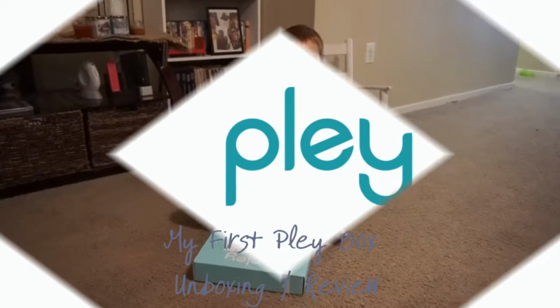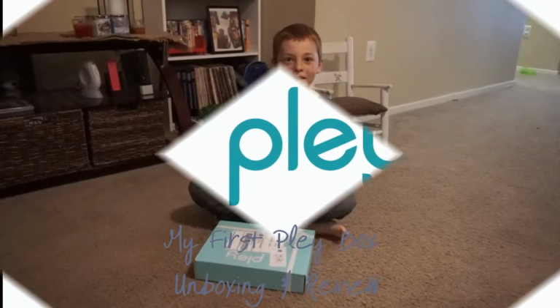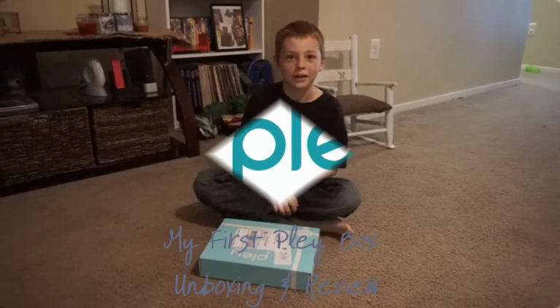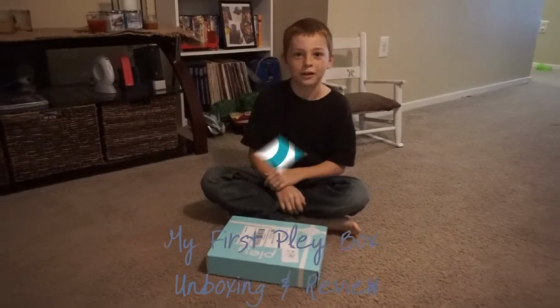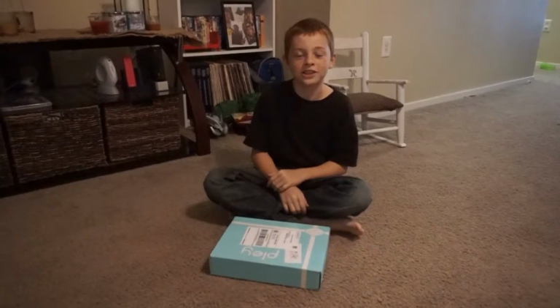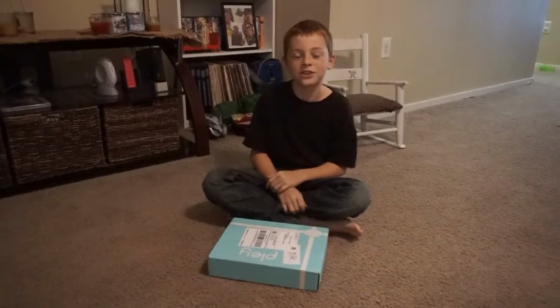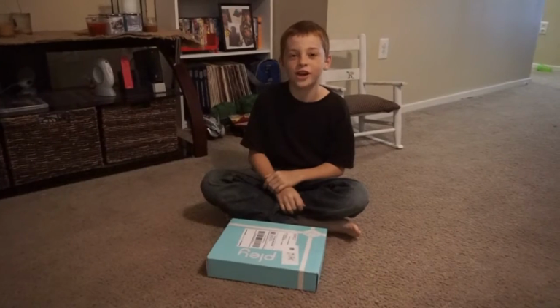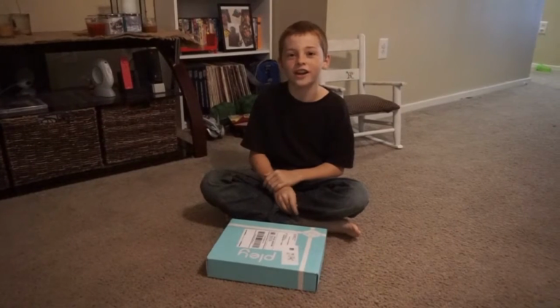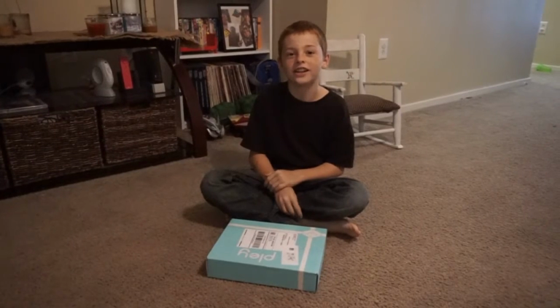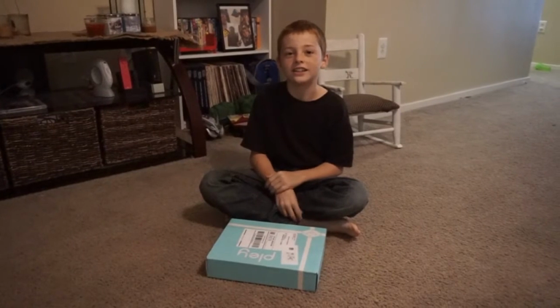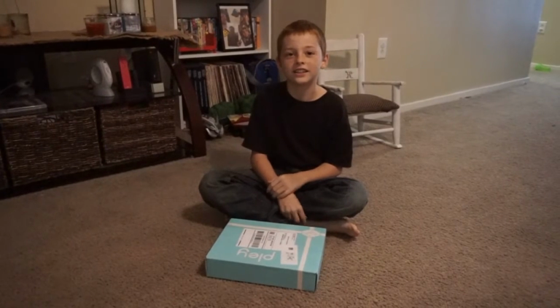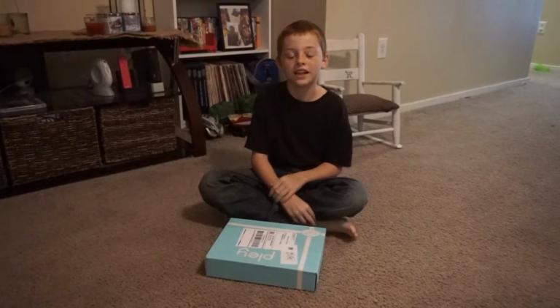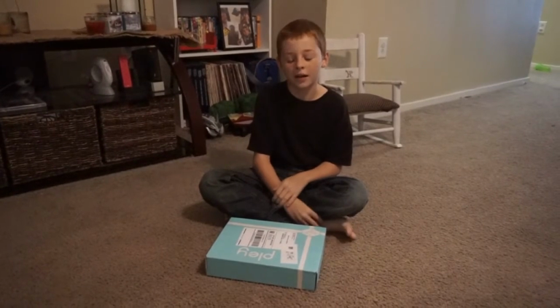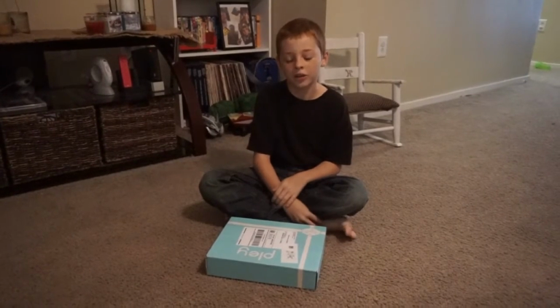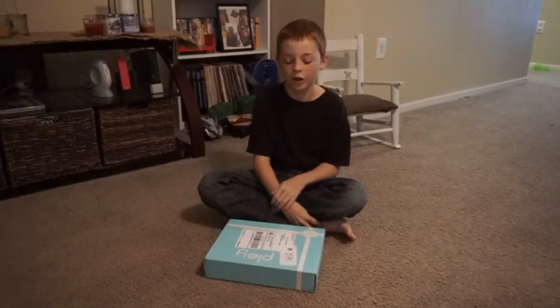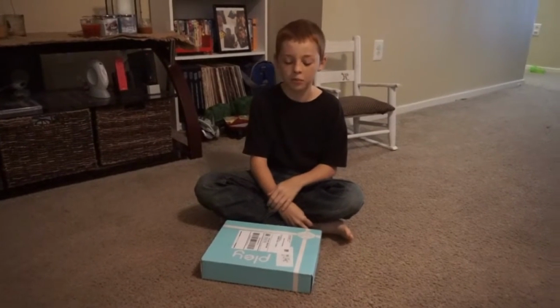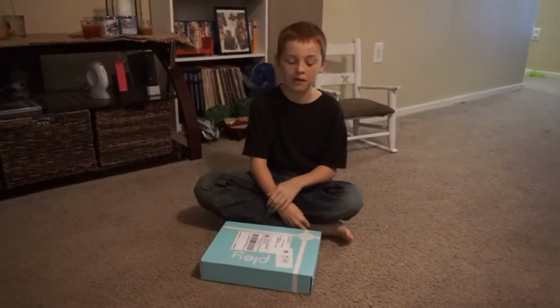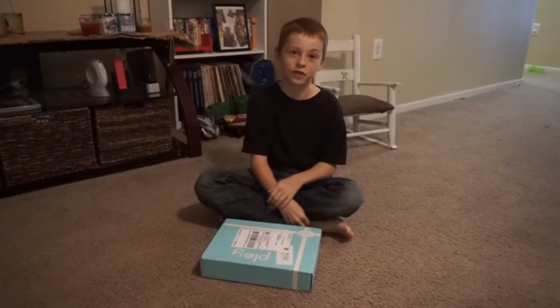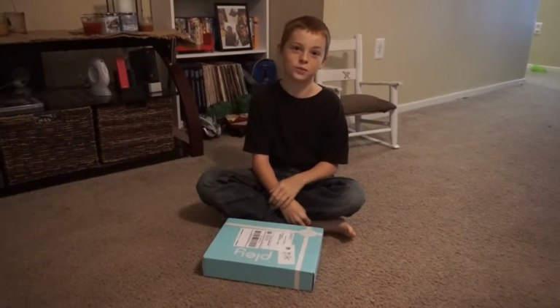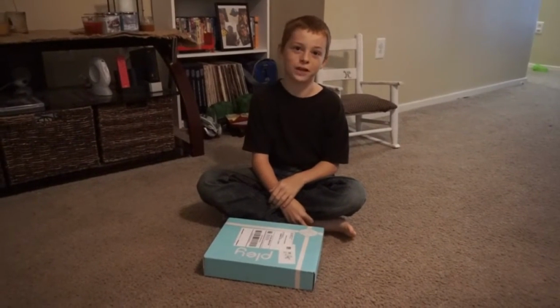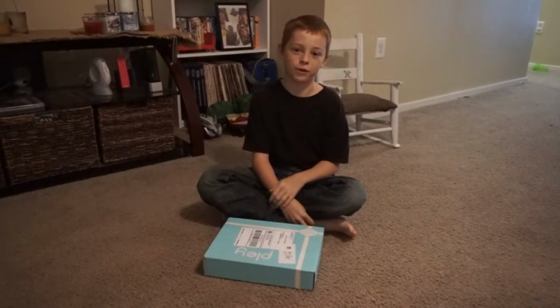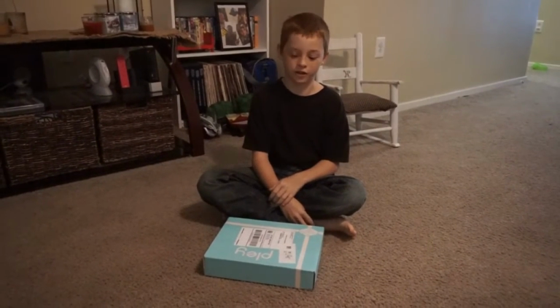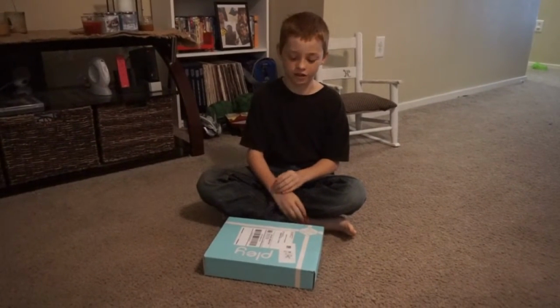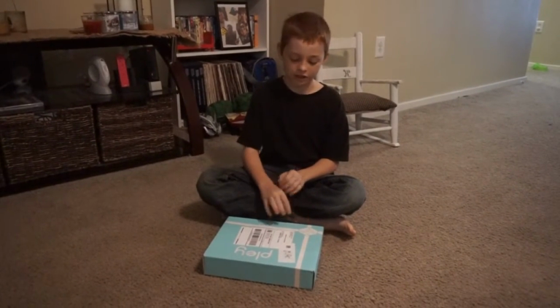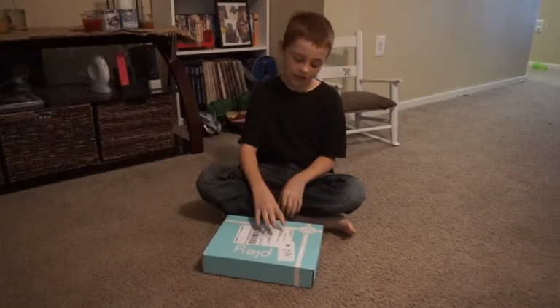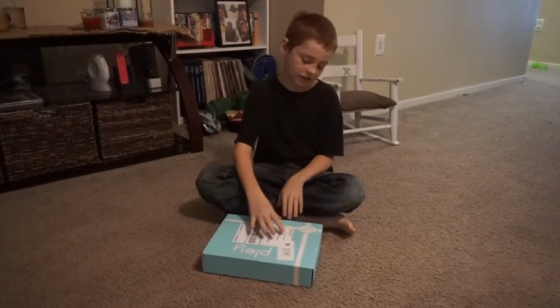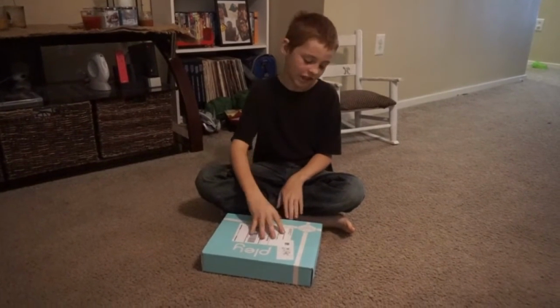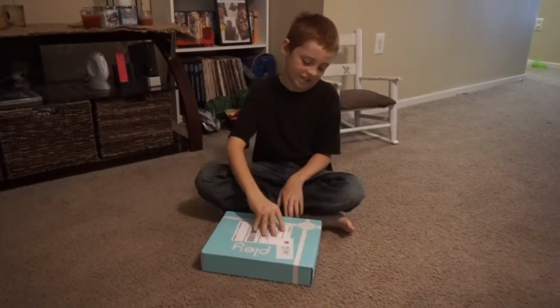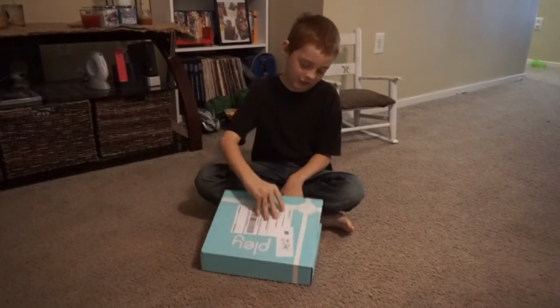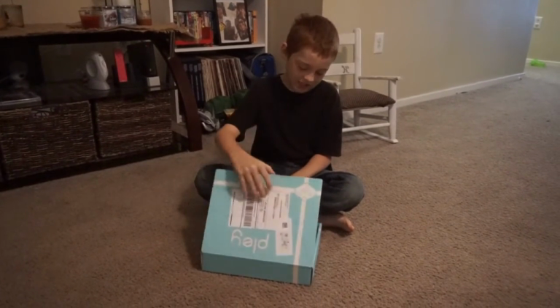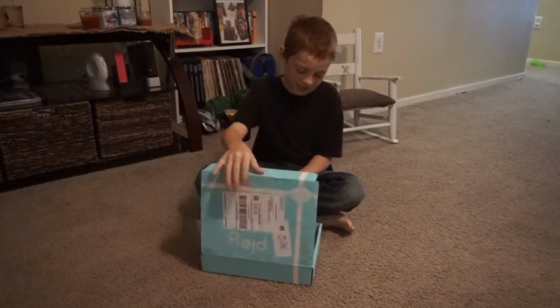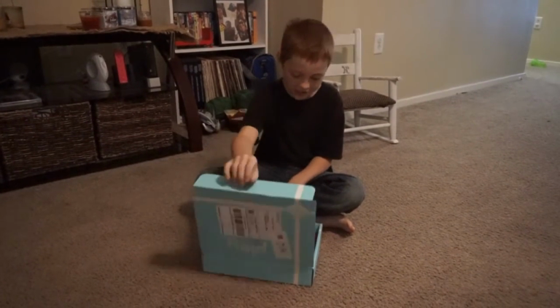This is Jive. I'm going to open my first play box, so let's see what's in it.